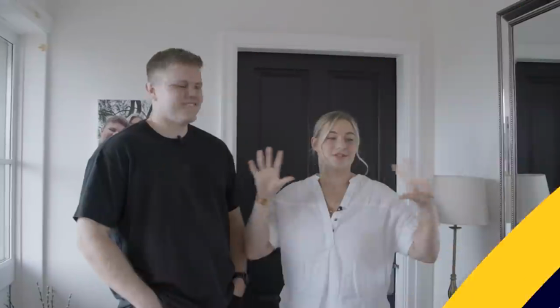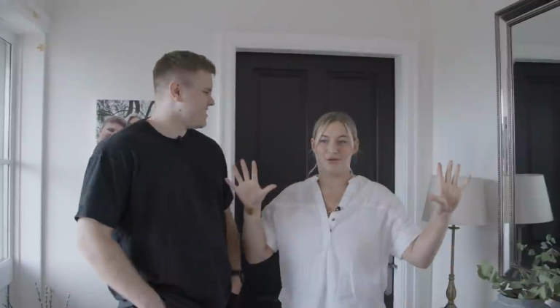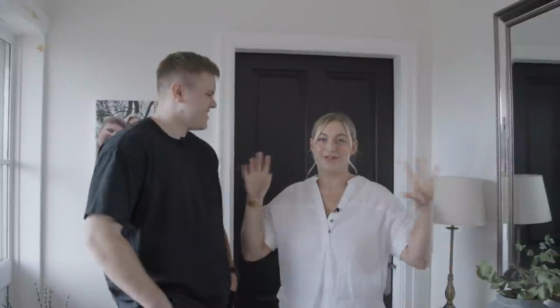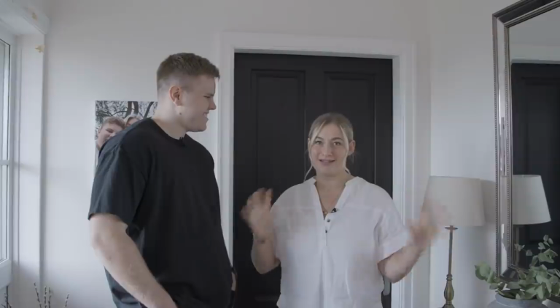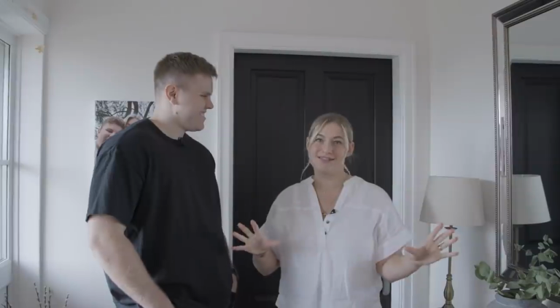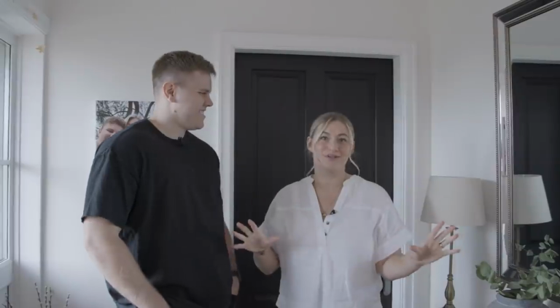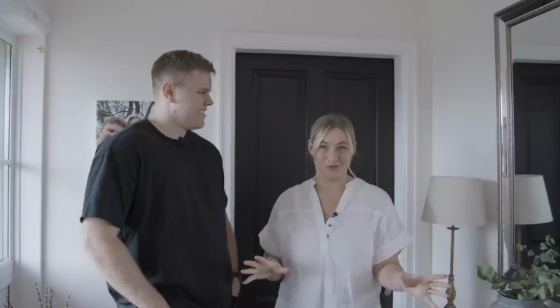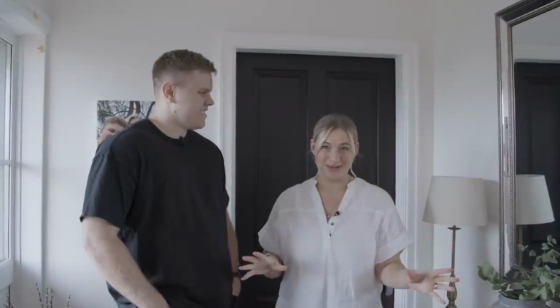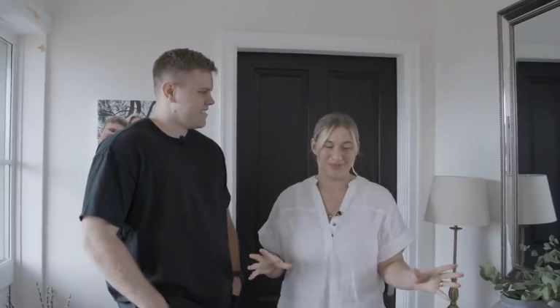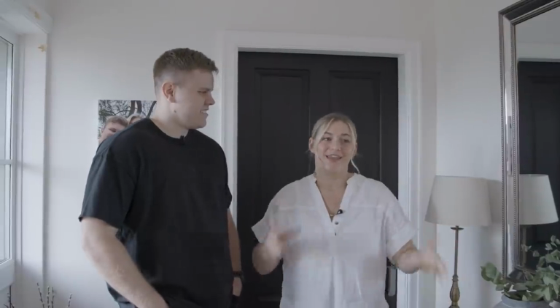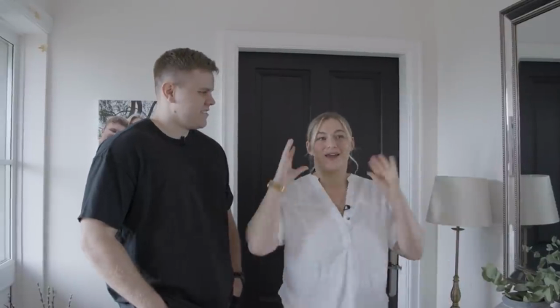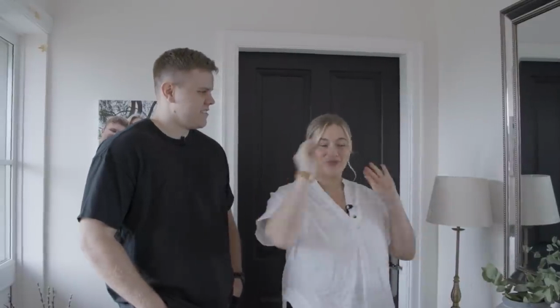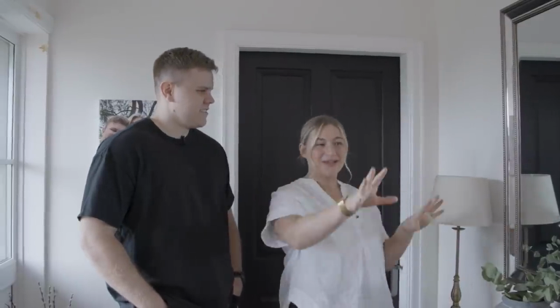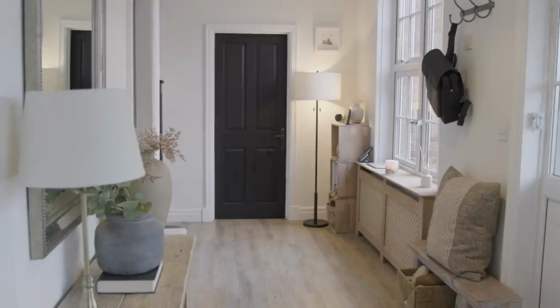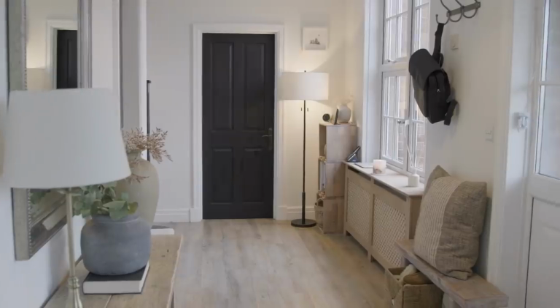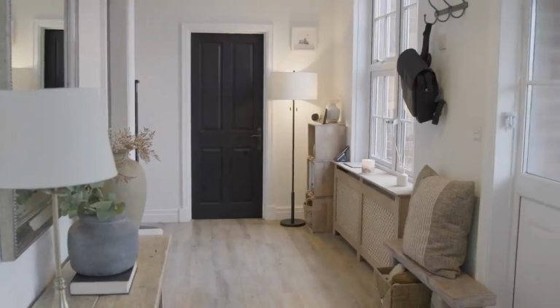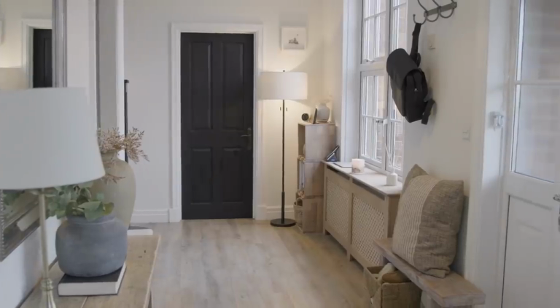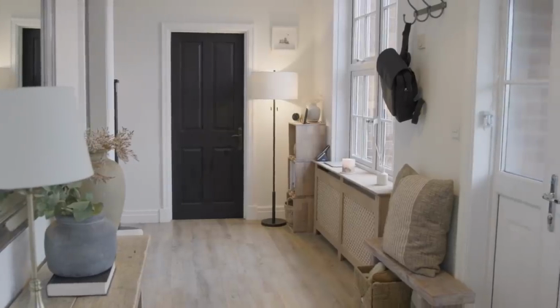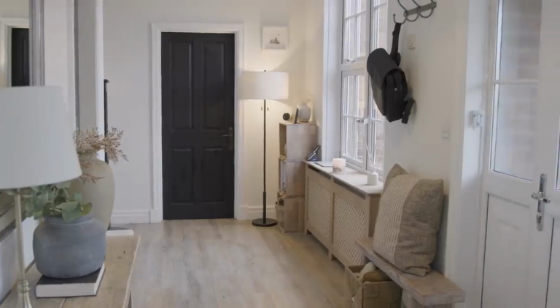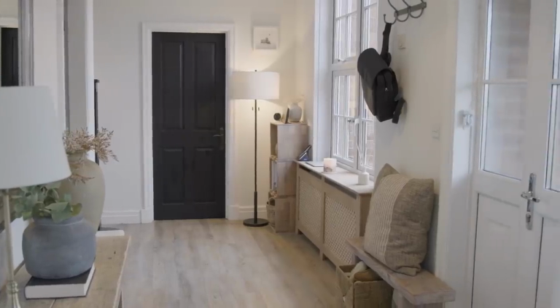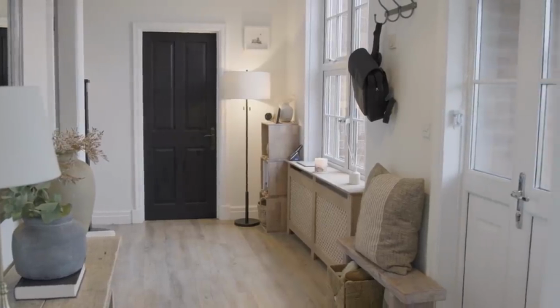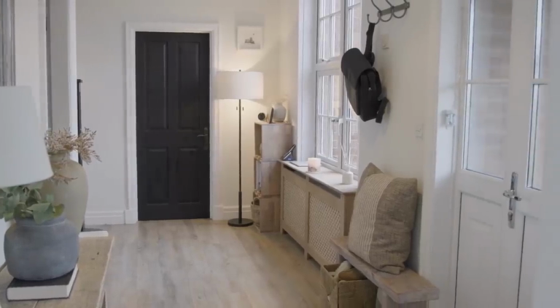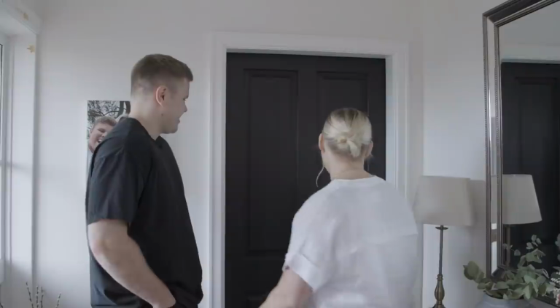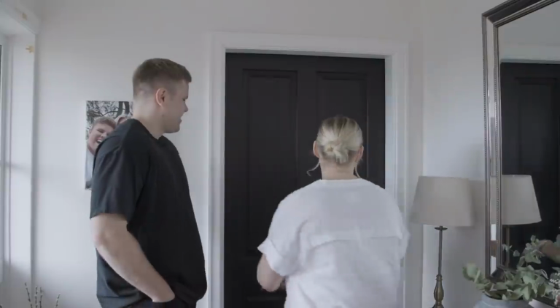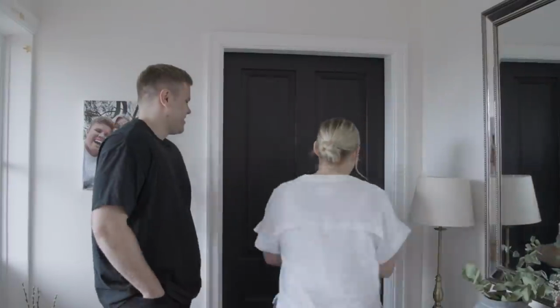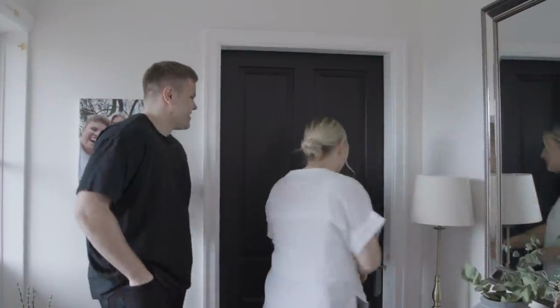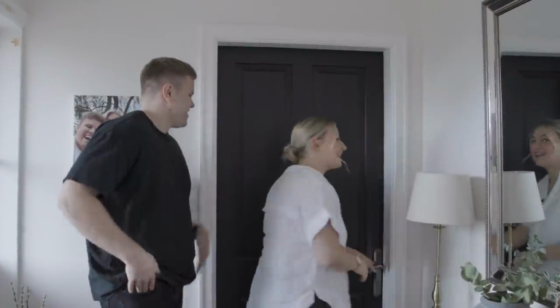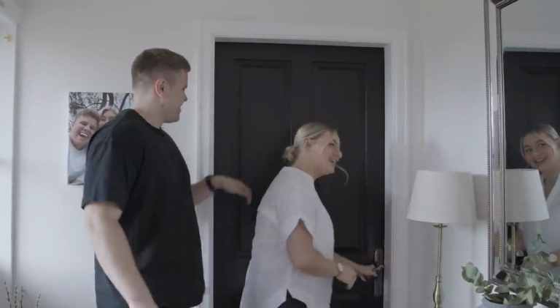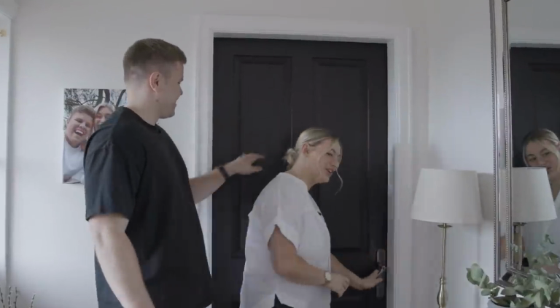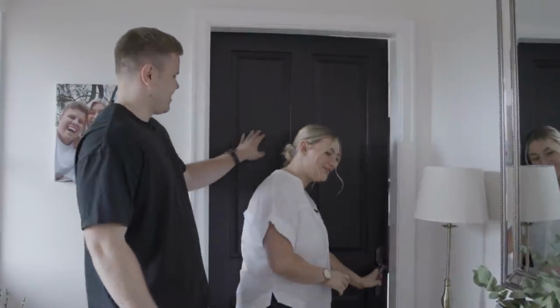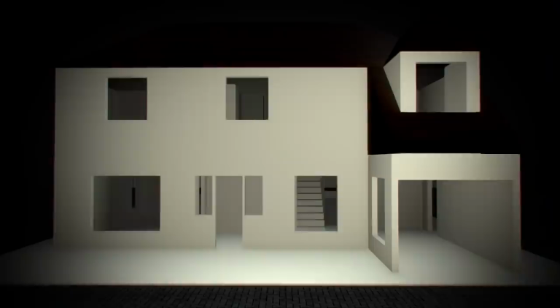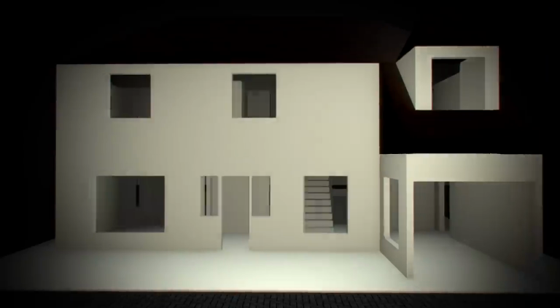So this is the hallway. Before we go down that way, this is the little relaxation evening room.